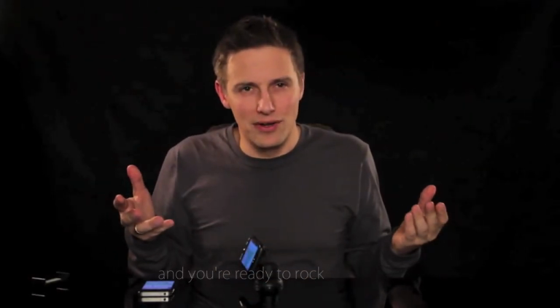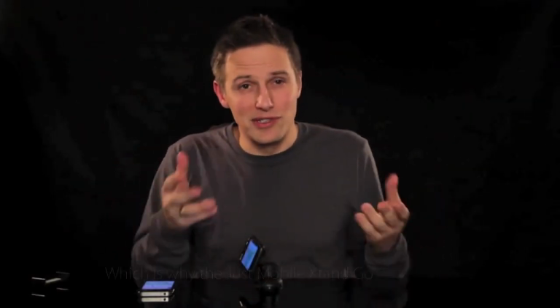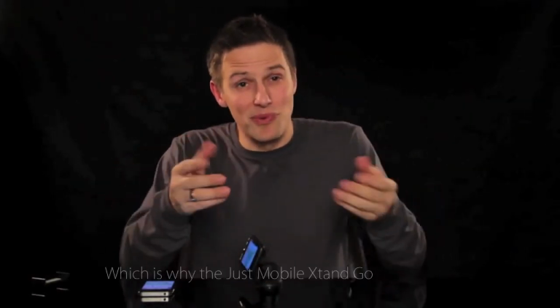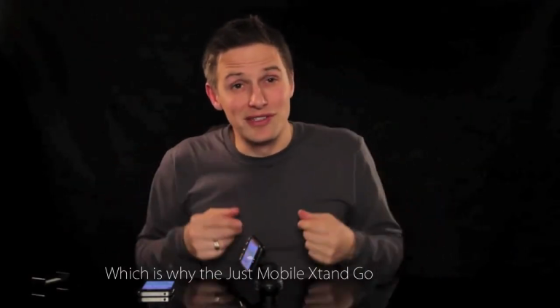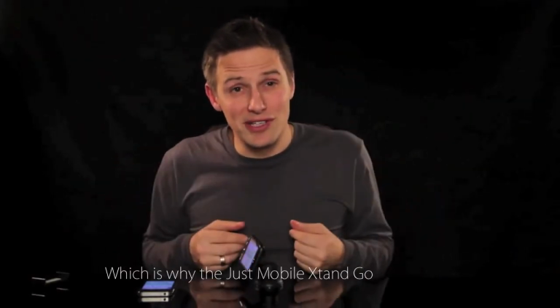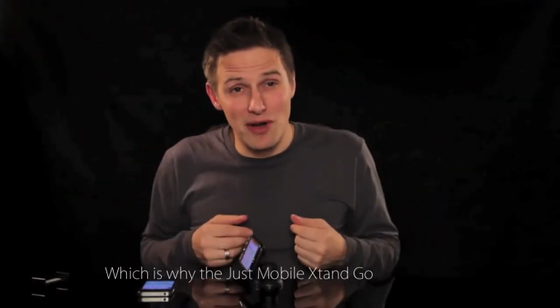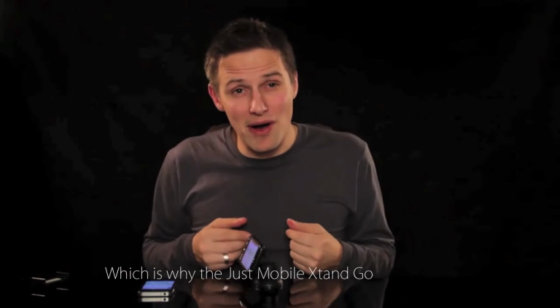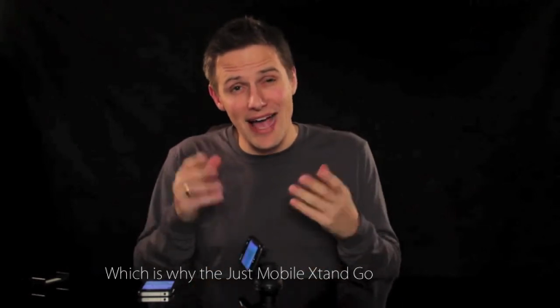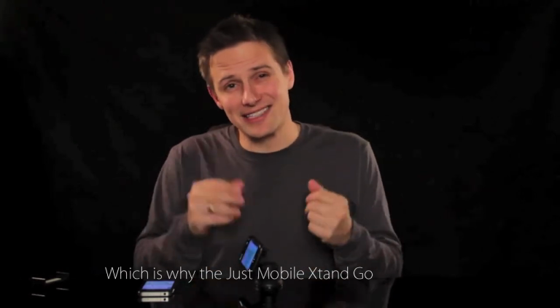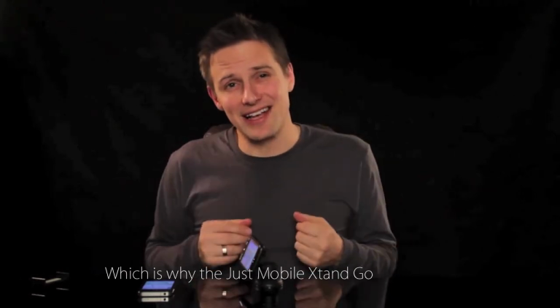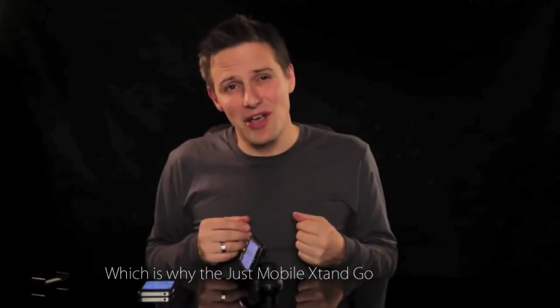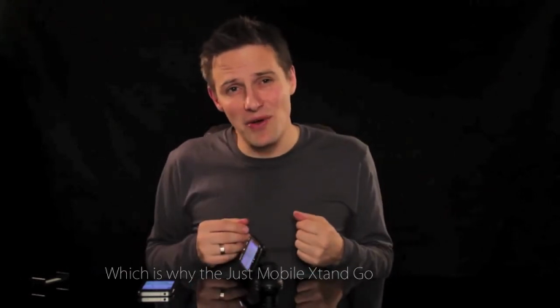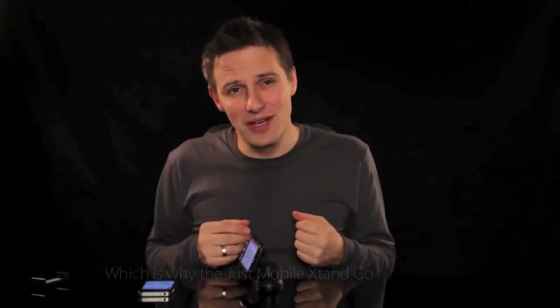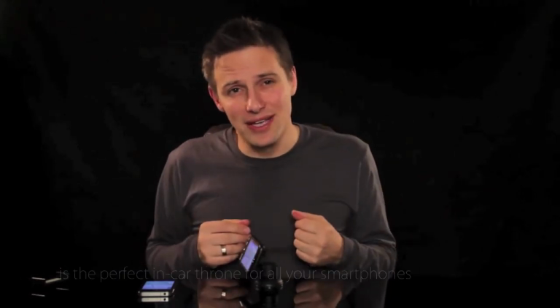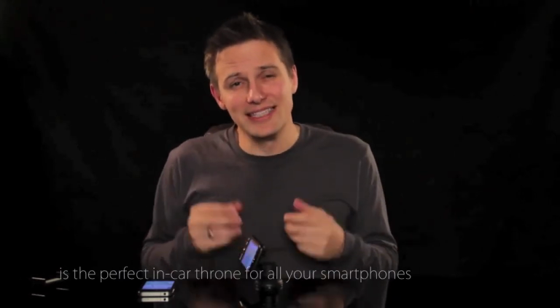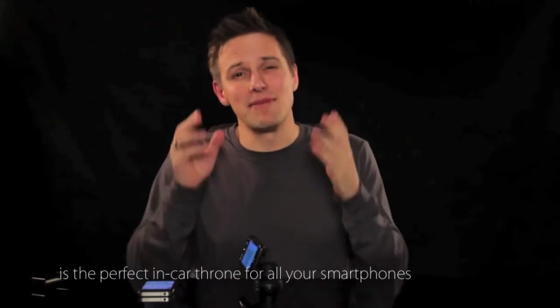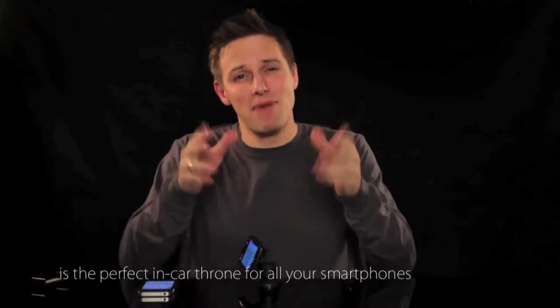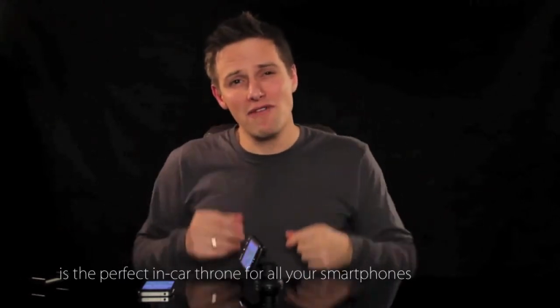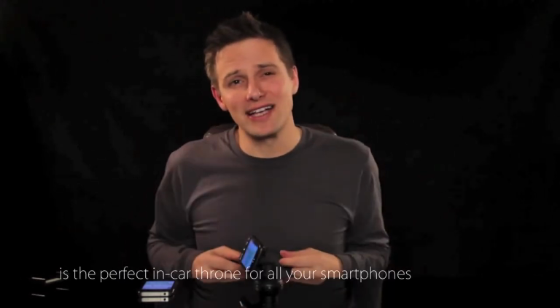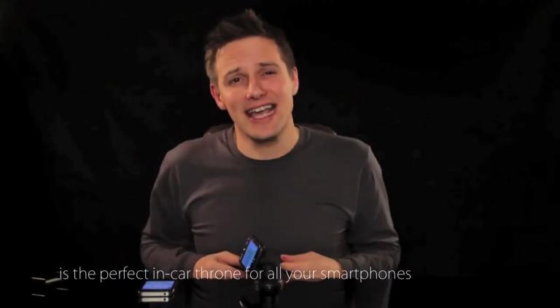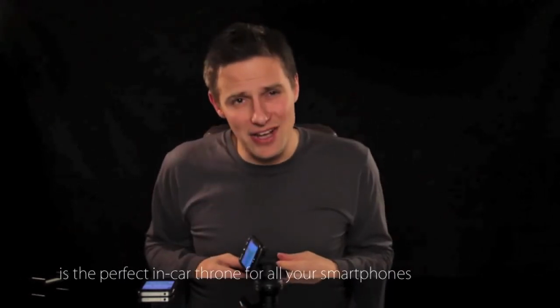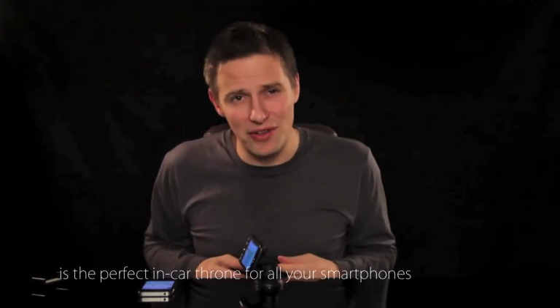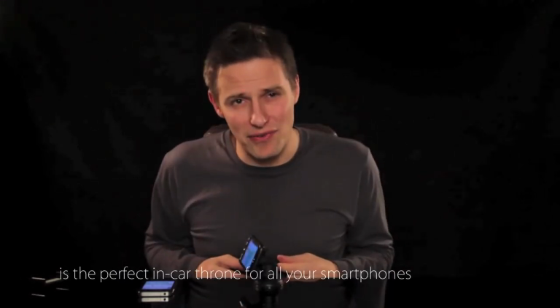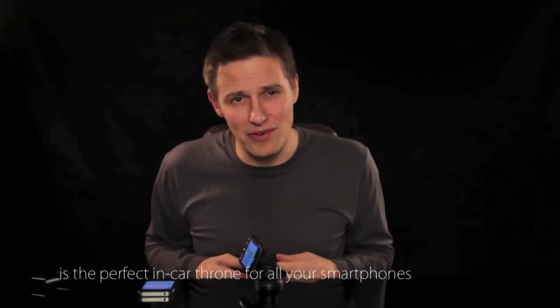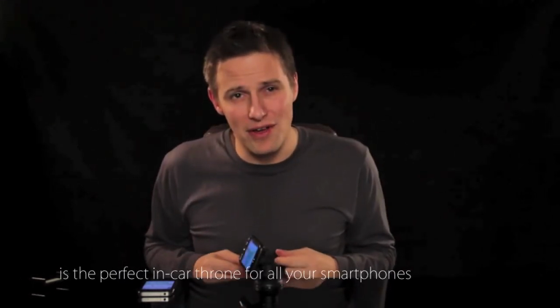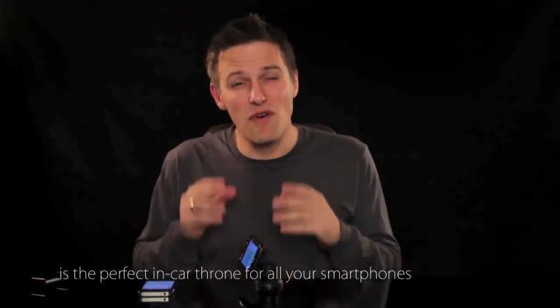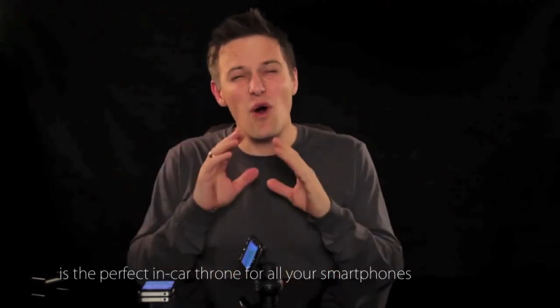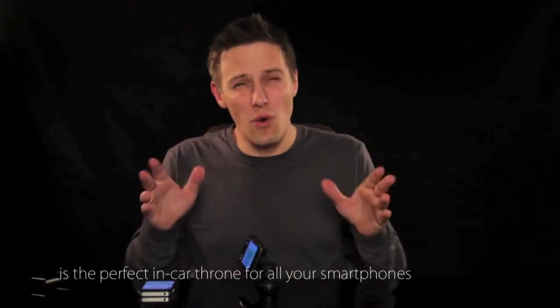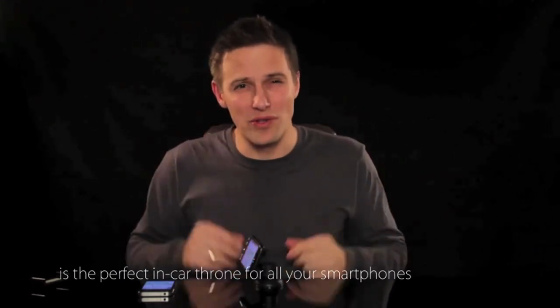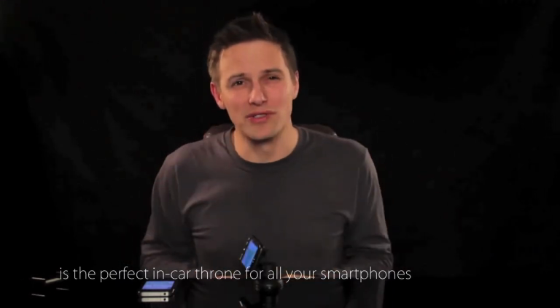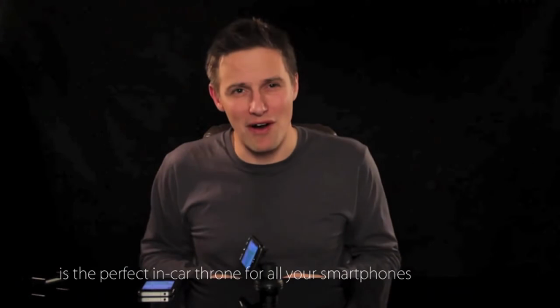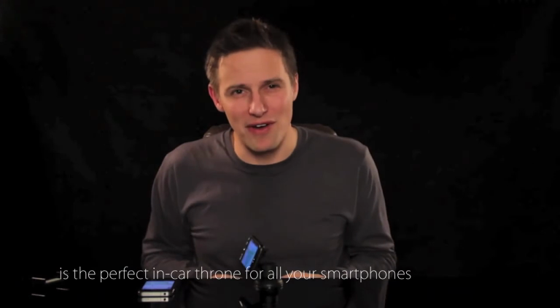That's why the Justmobile X-Stand Go is the perfect in-car throne for all your smartphones.